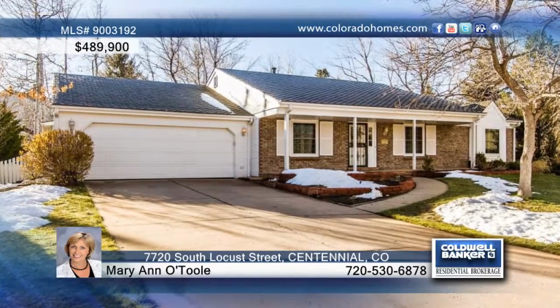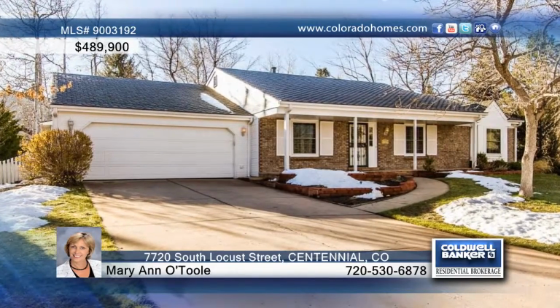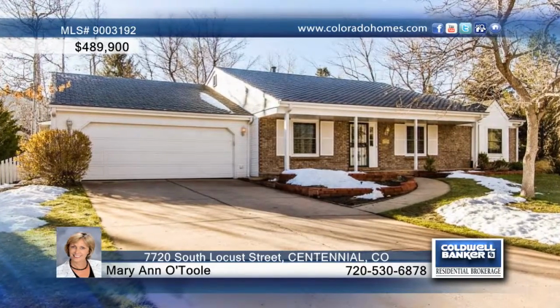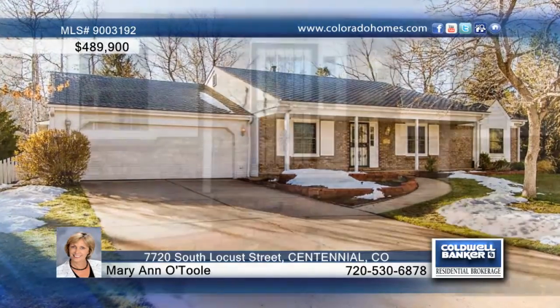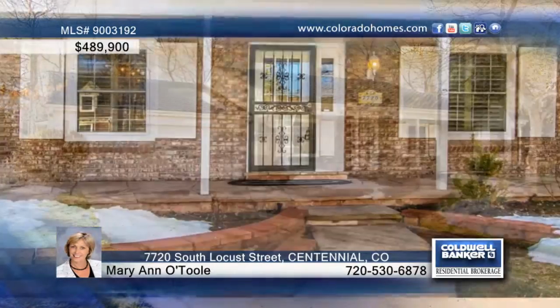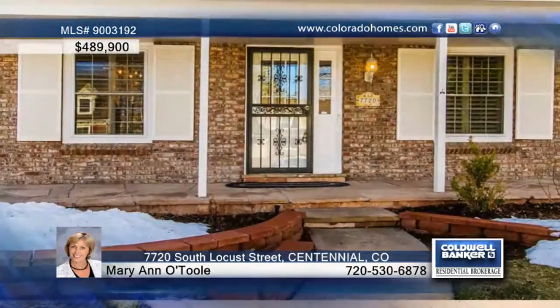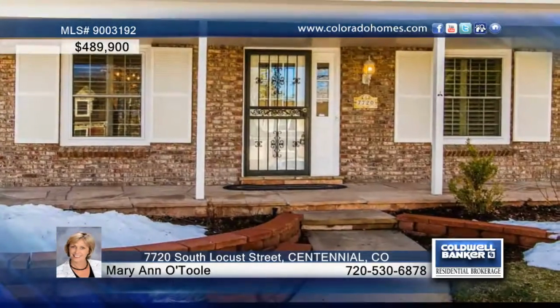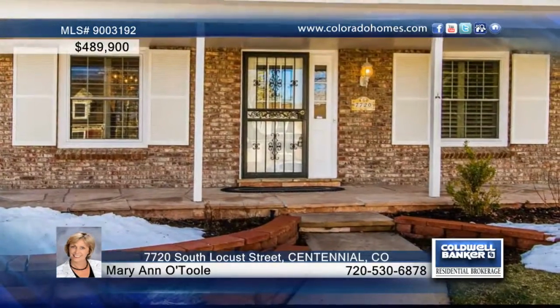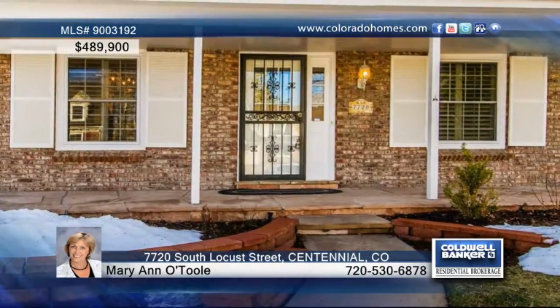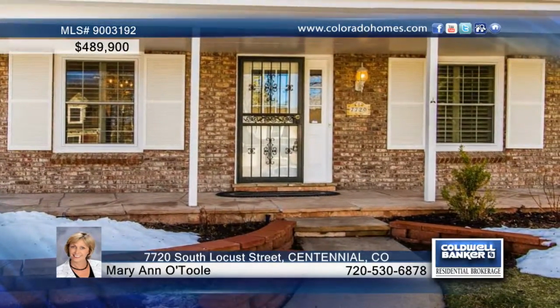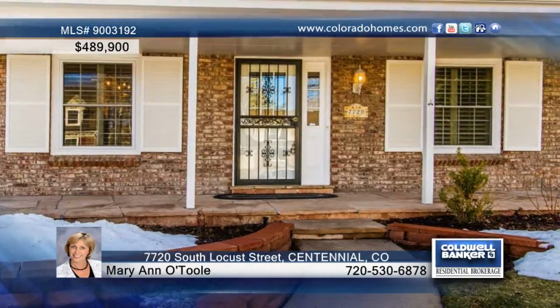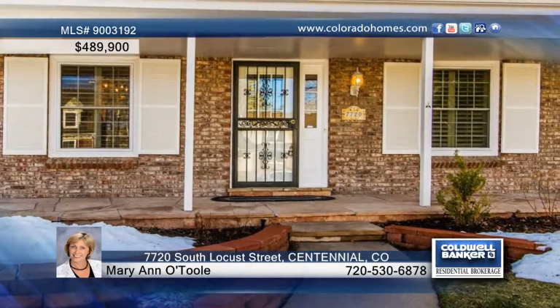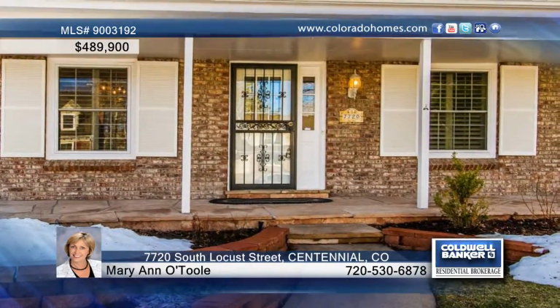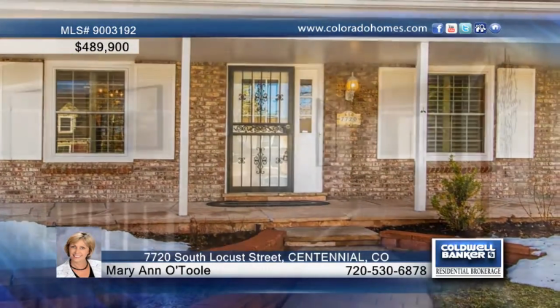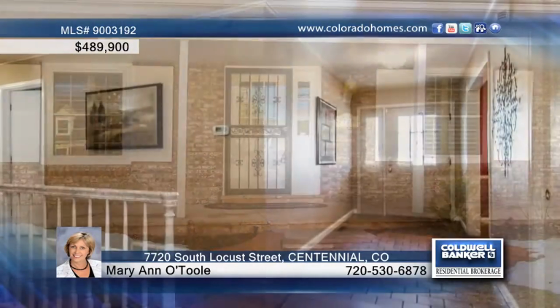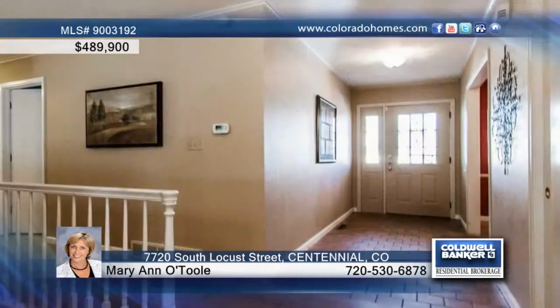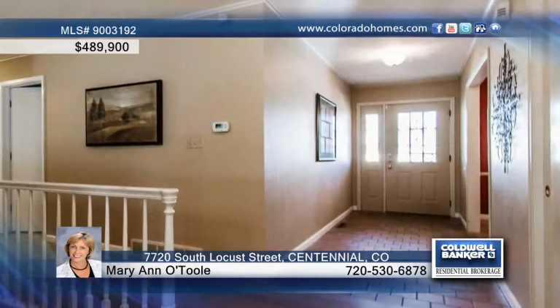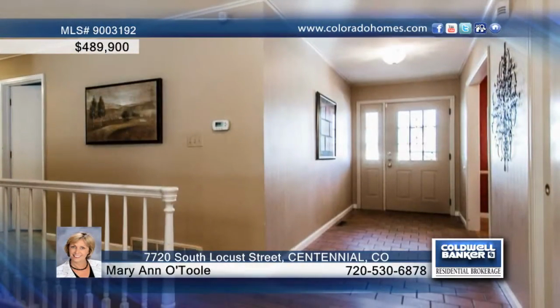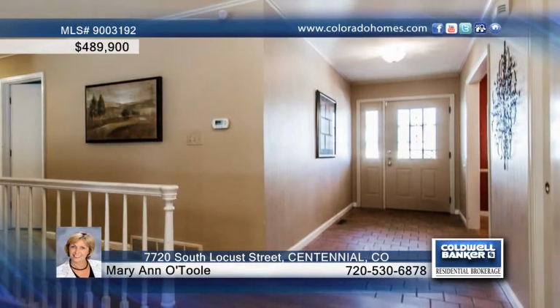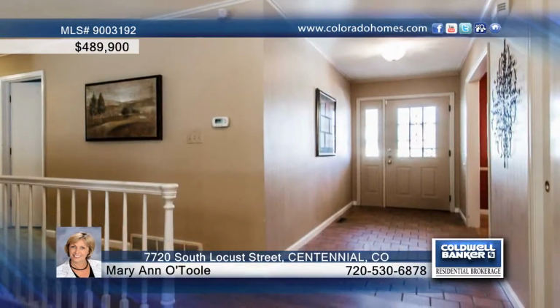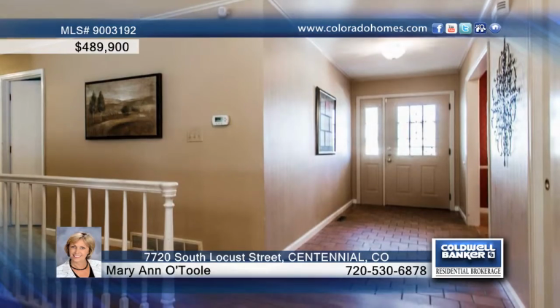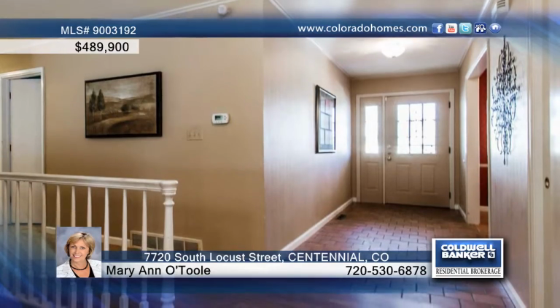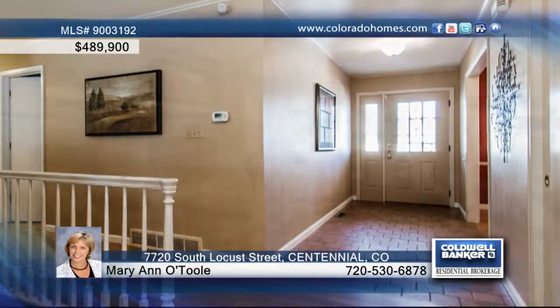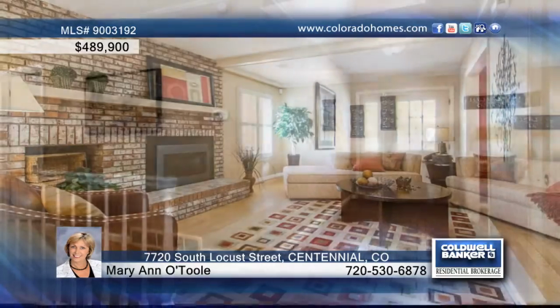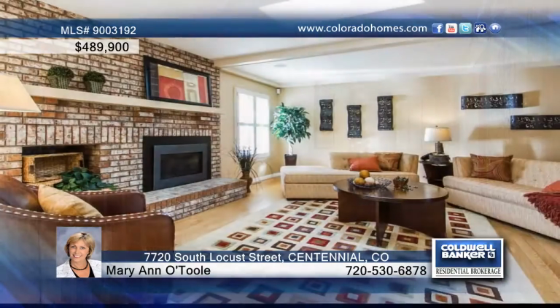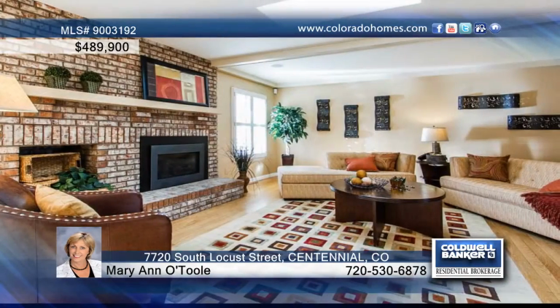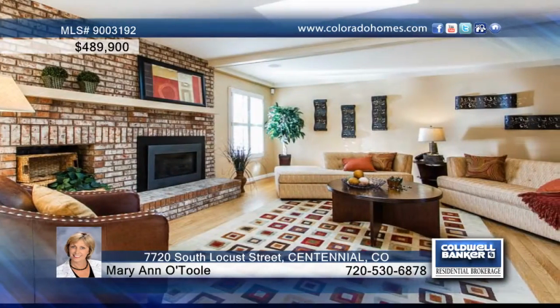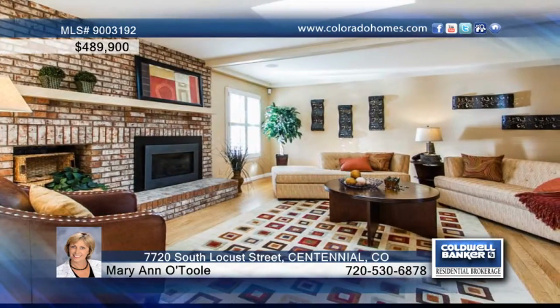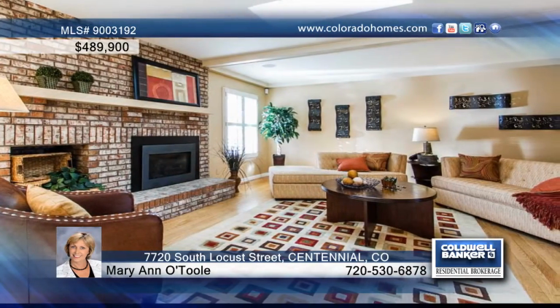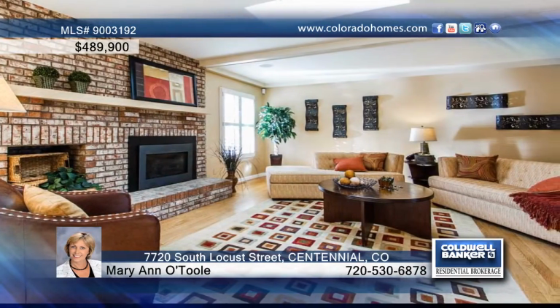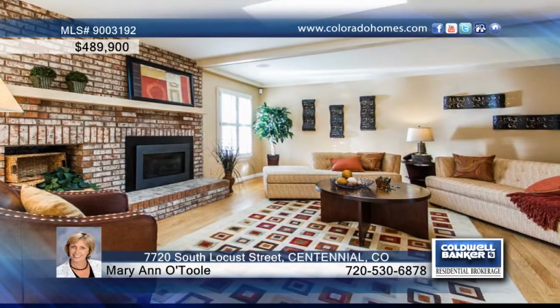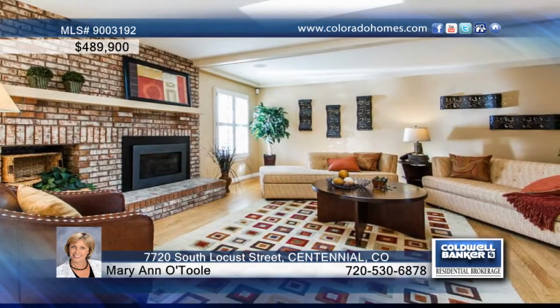Marianne O'Toole says look no further. This rare three-bedroom, two-bath, true ranch home is everything you're looking for.